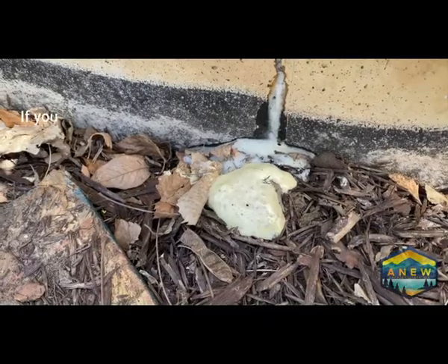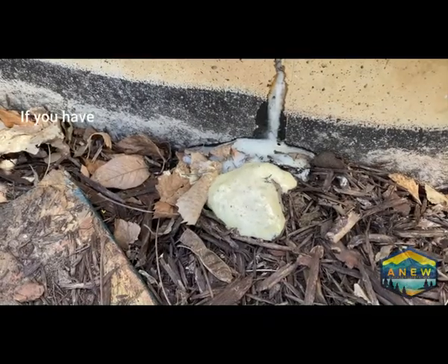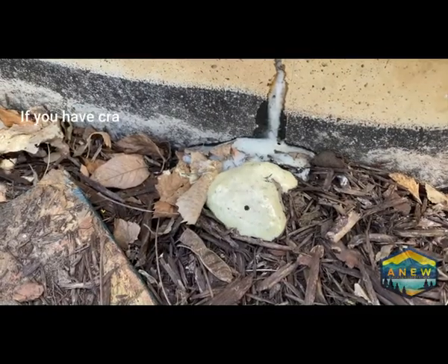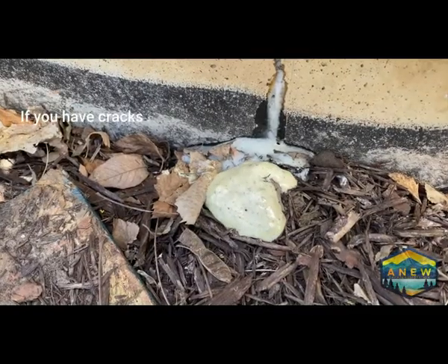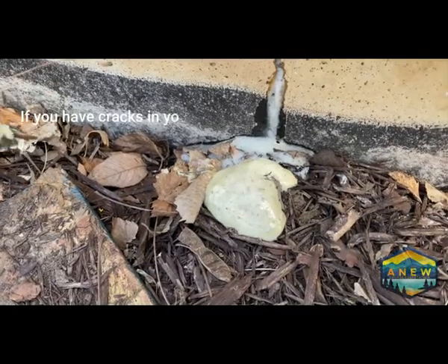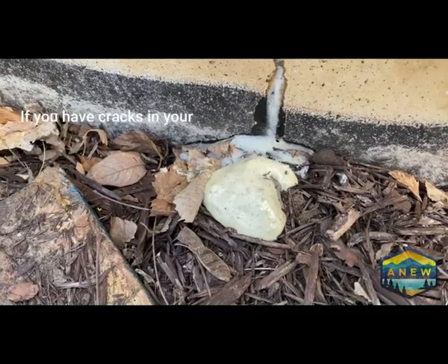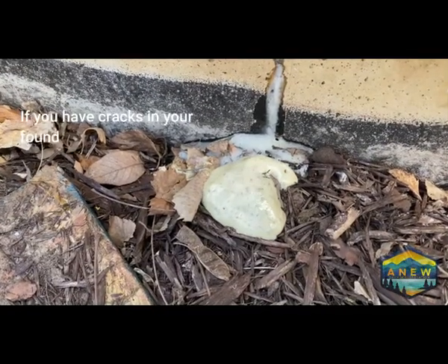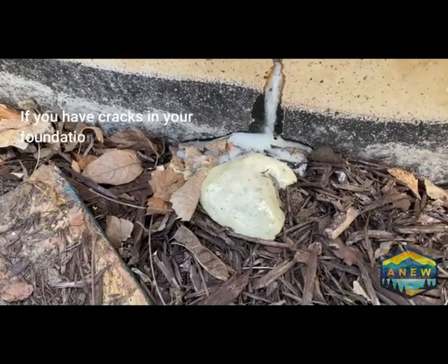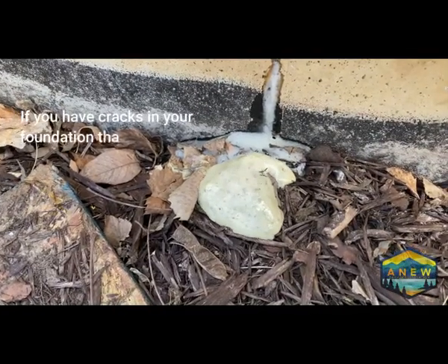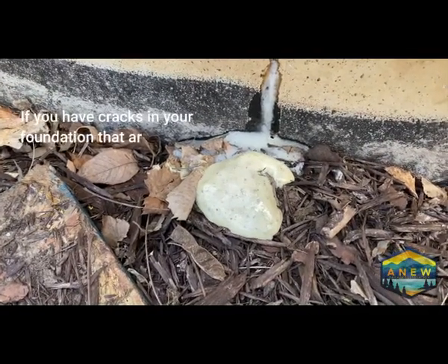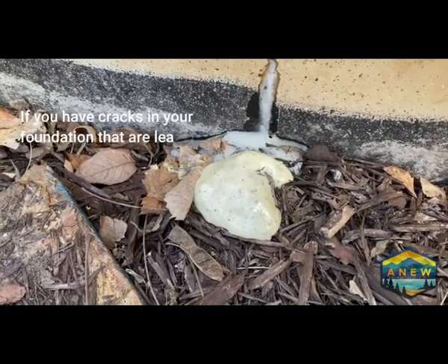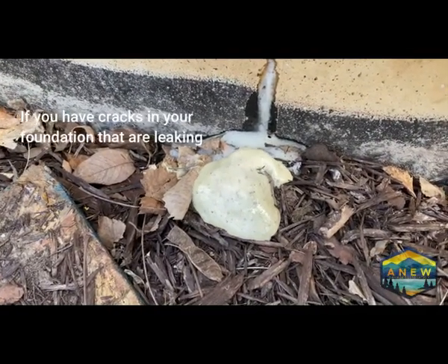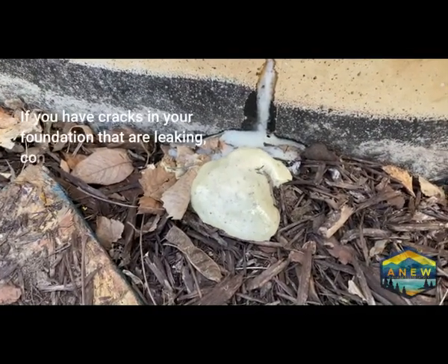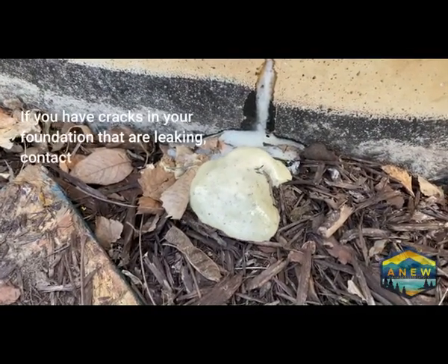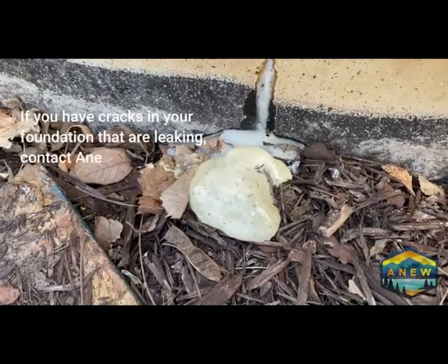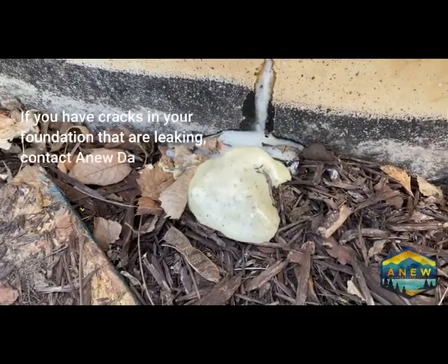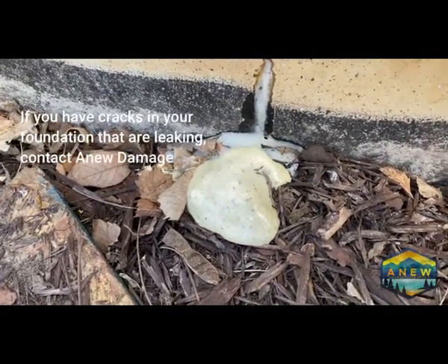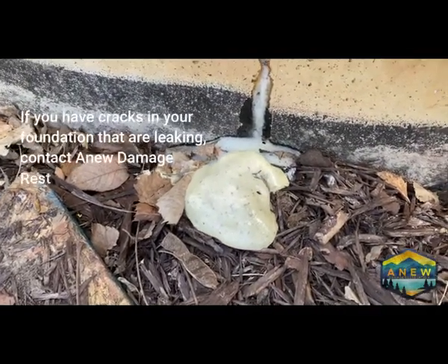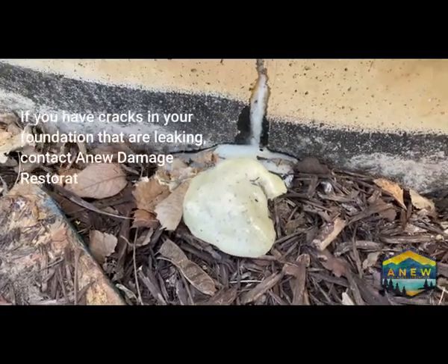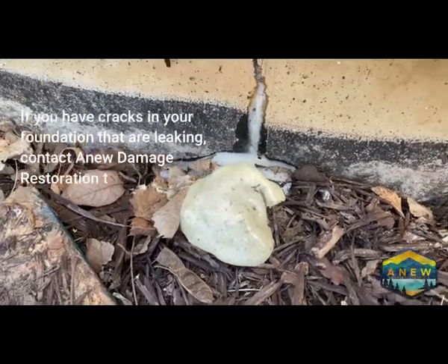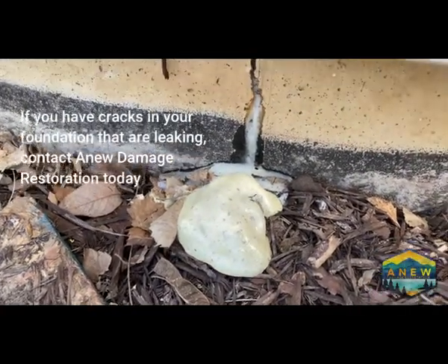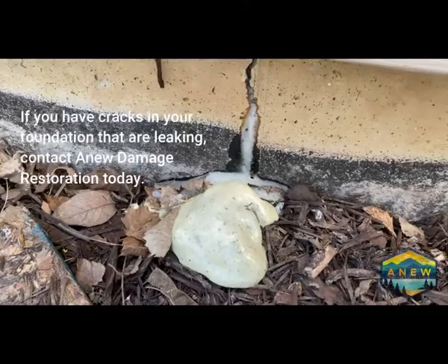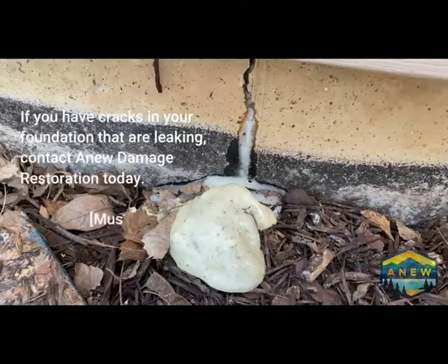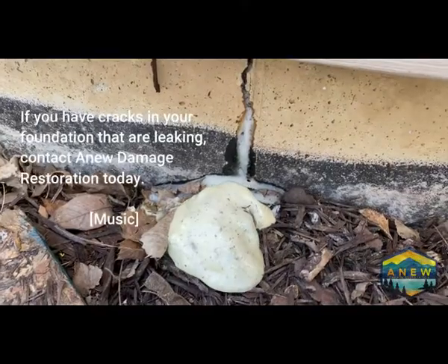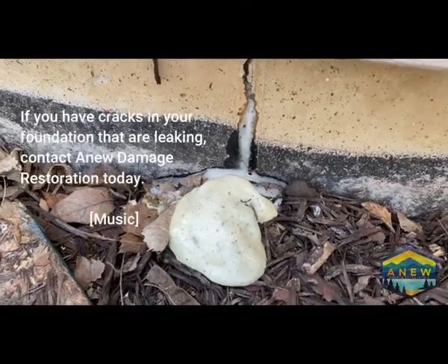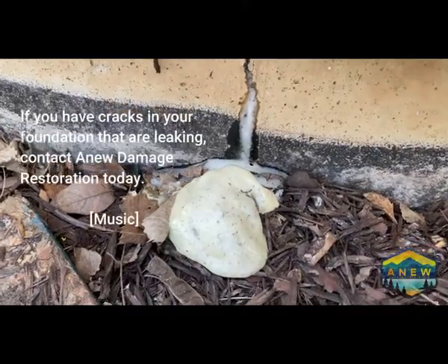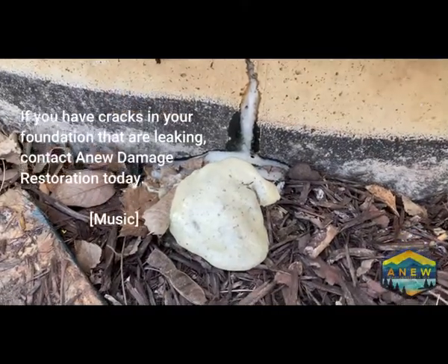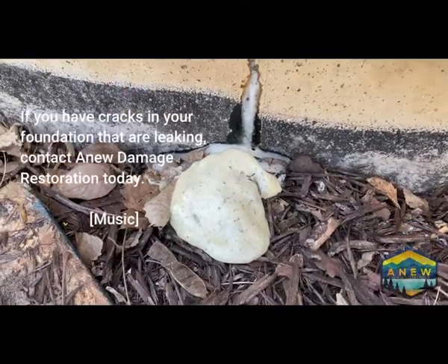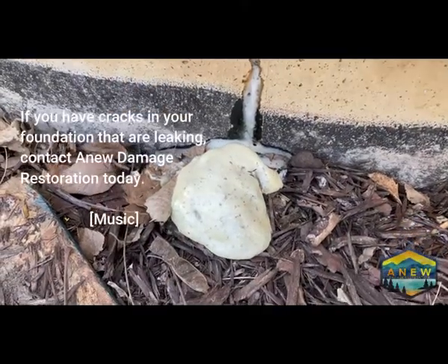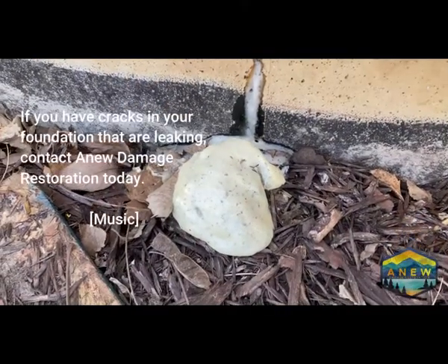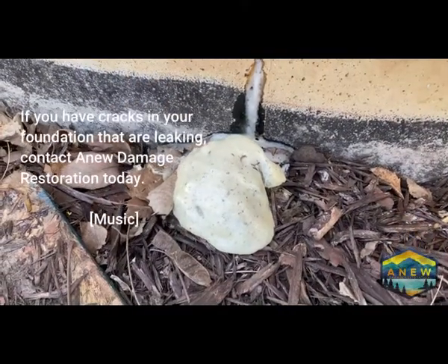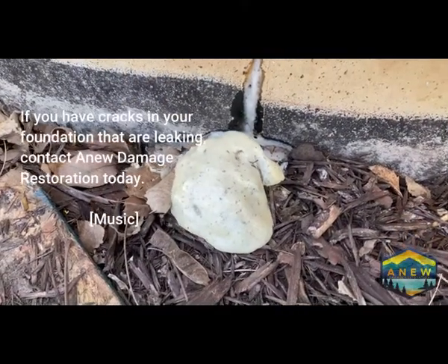If you have cracks in your foundation that are leaking, contact a new damage restoration today.